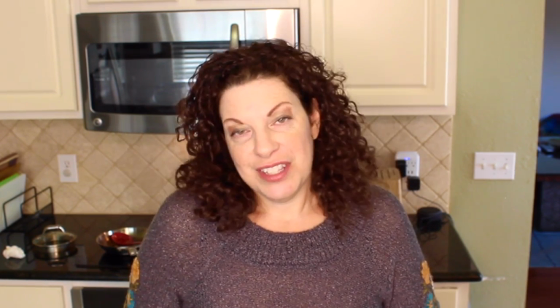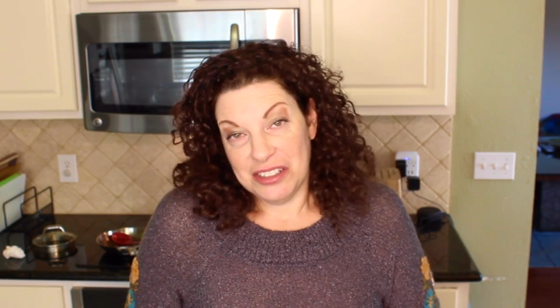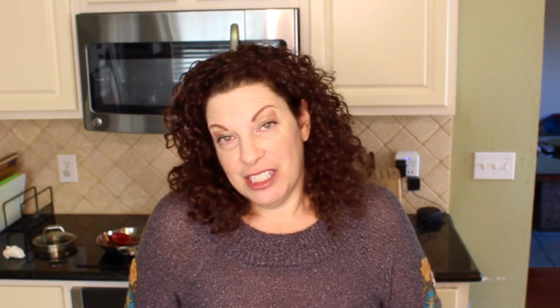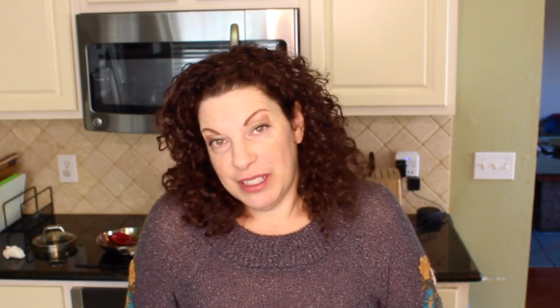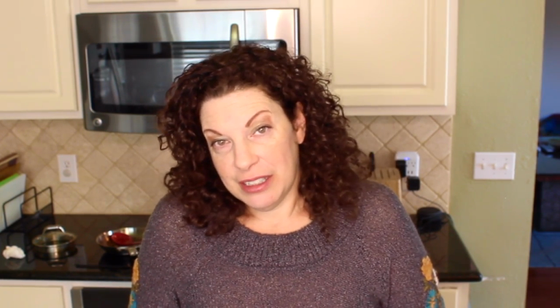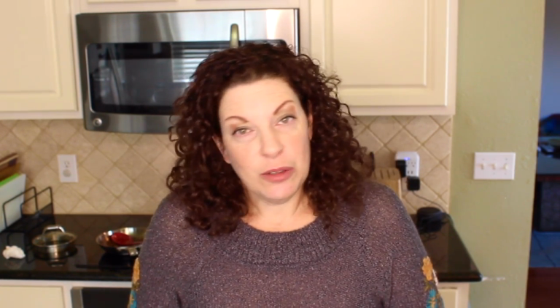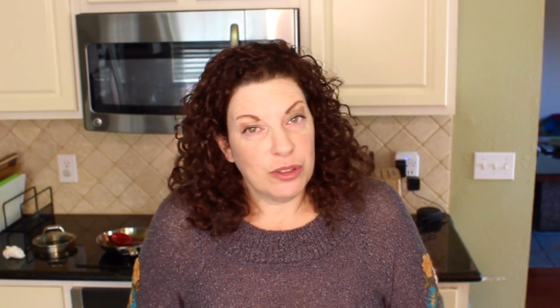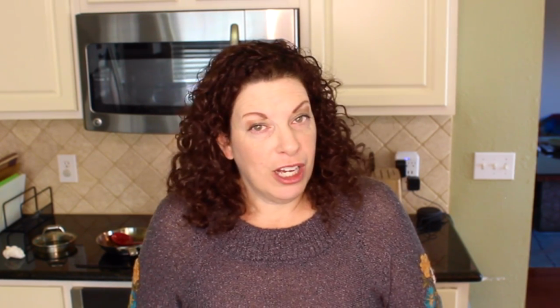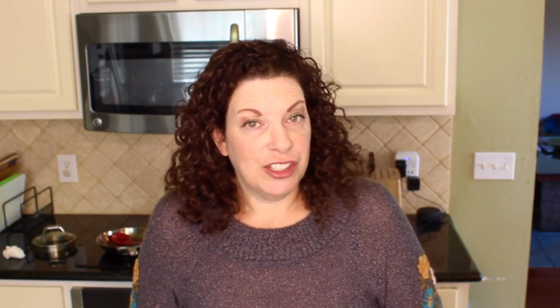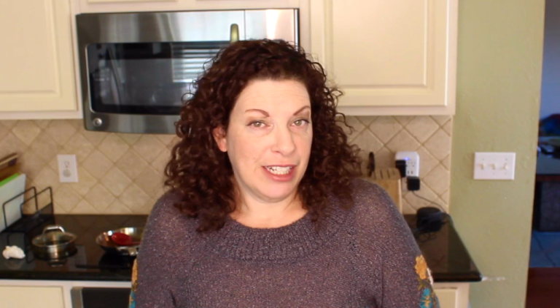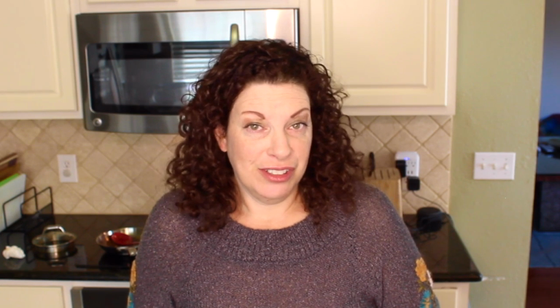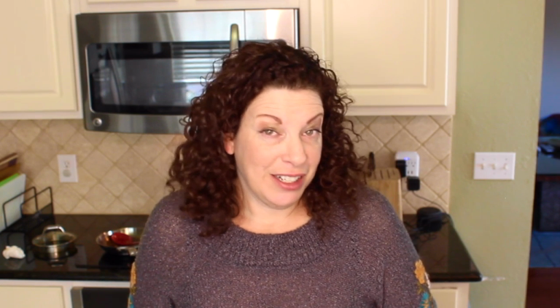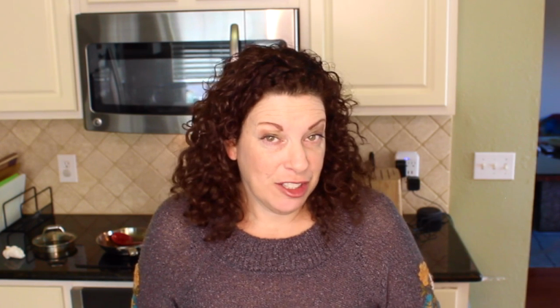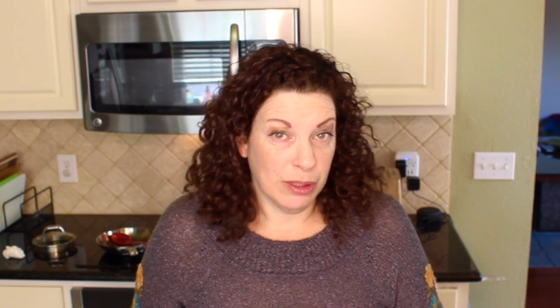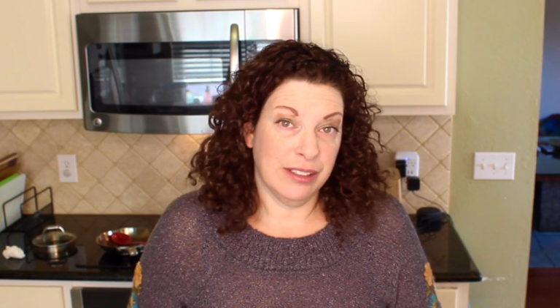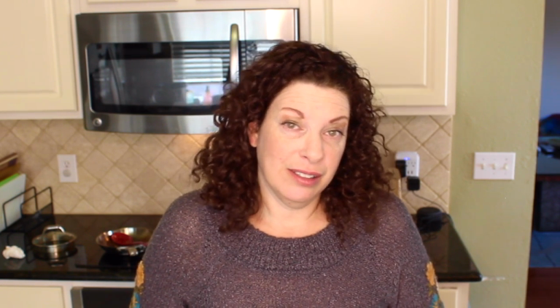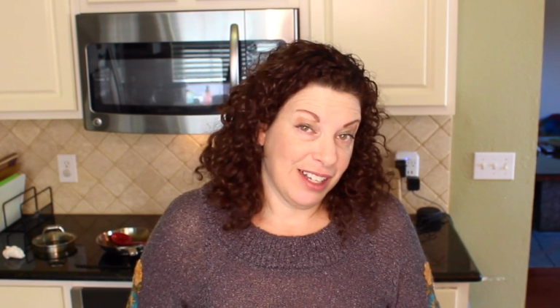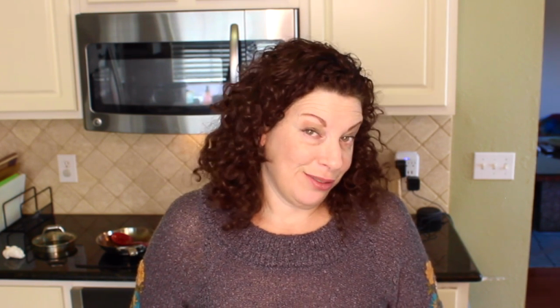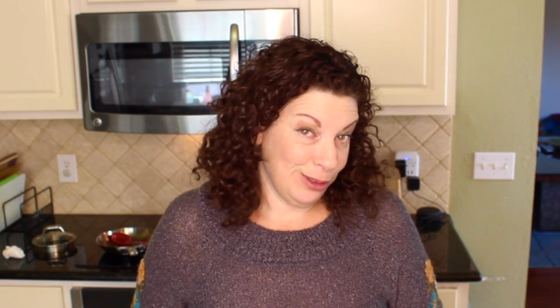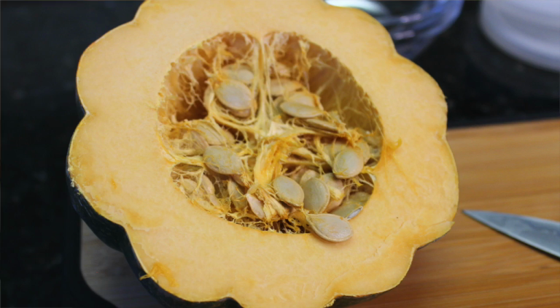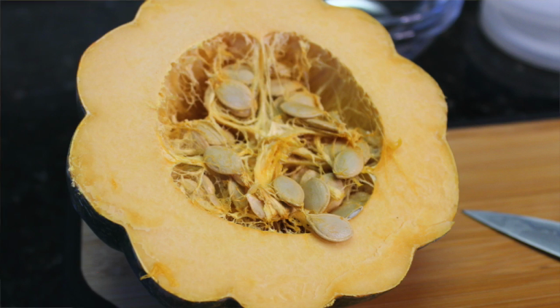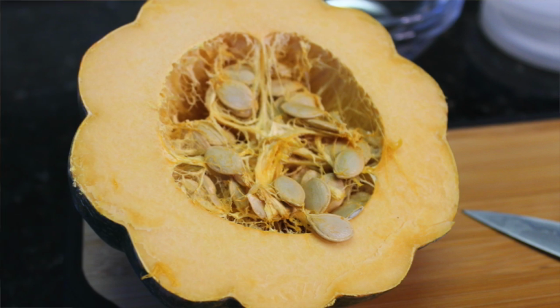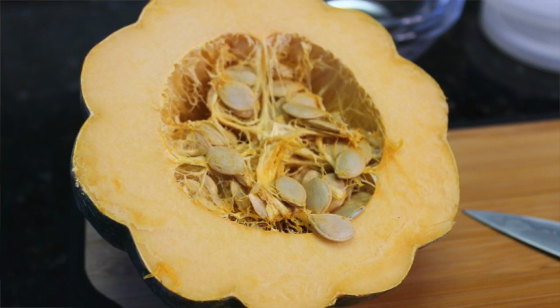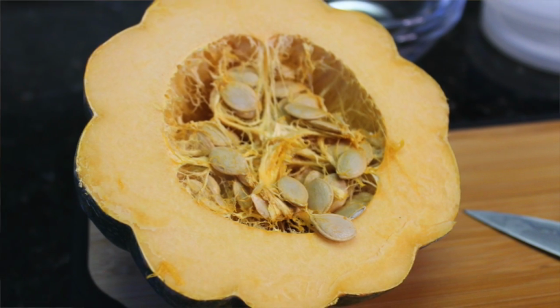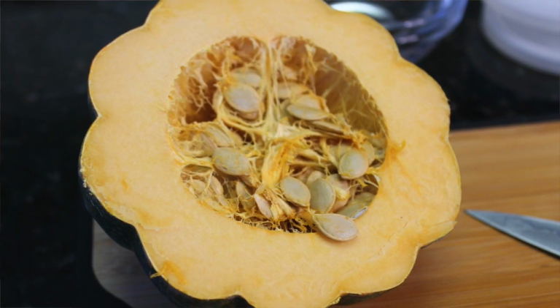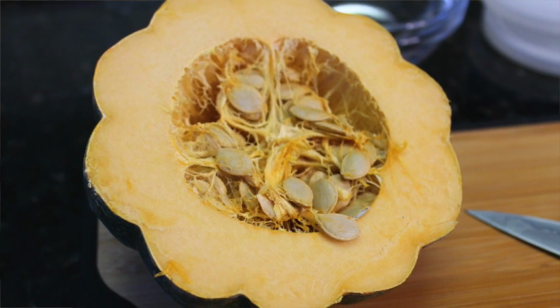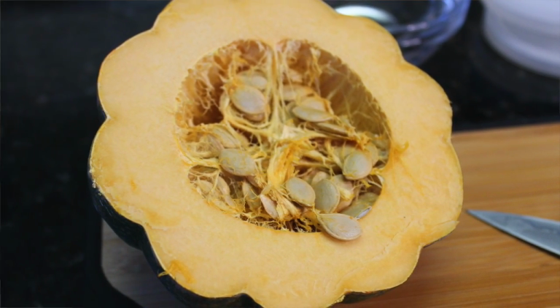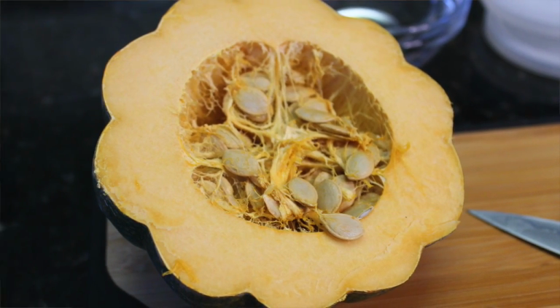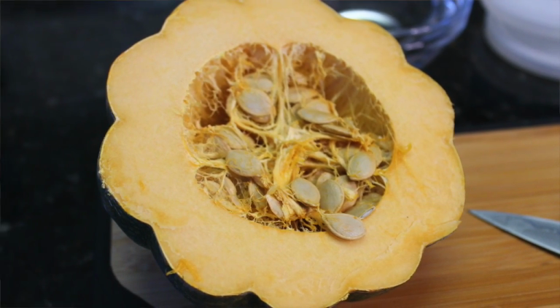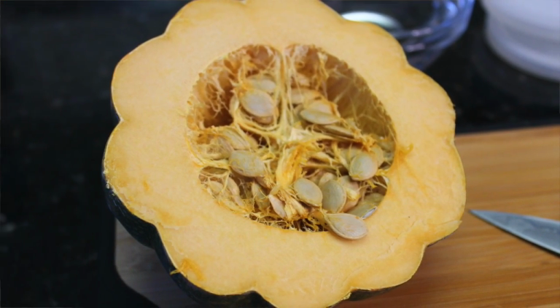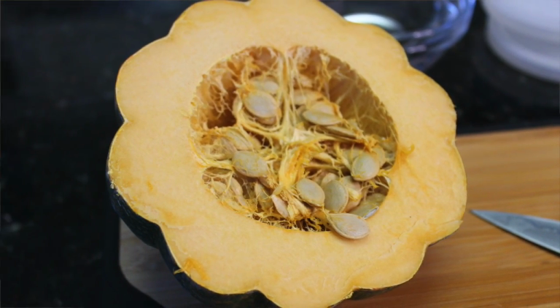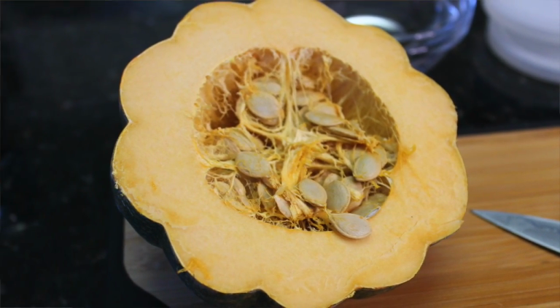Just as a little tidbit, acorn squash is actually not a vegetable — it's listed as a fruit. It has a nutty, buttery, sweet flavor.